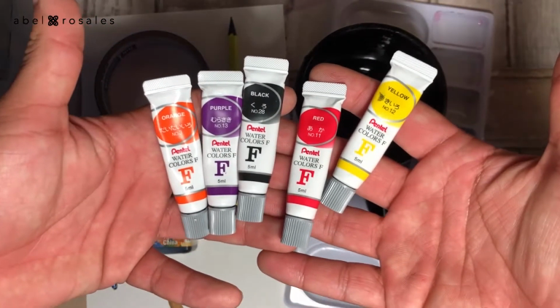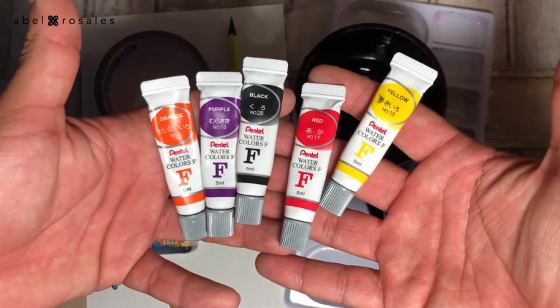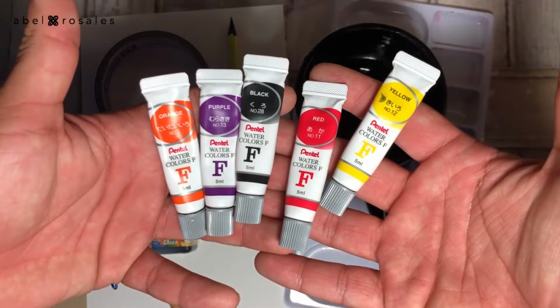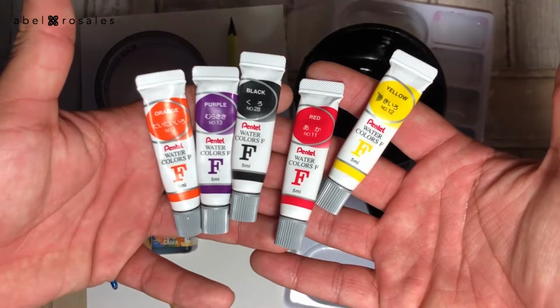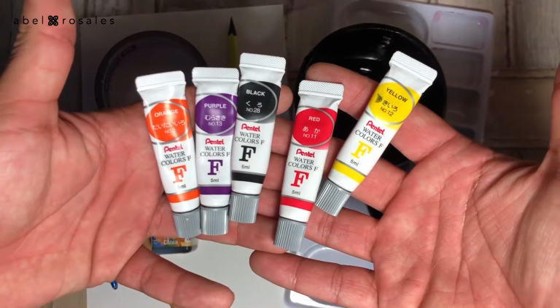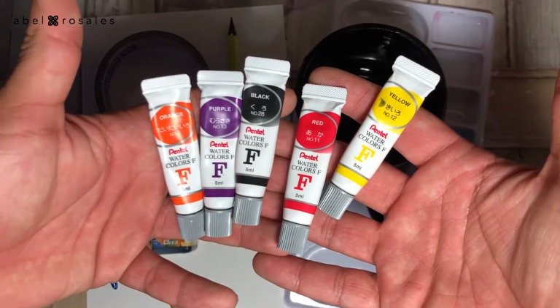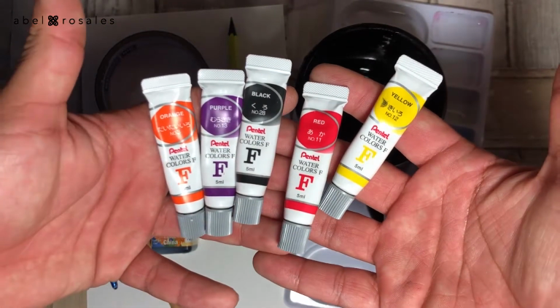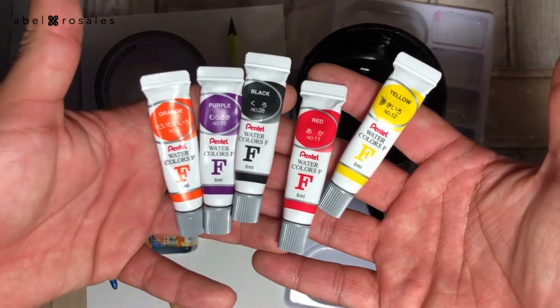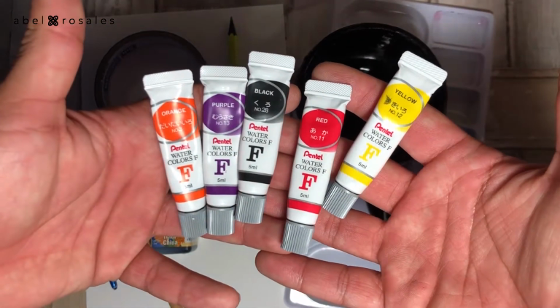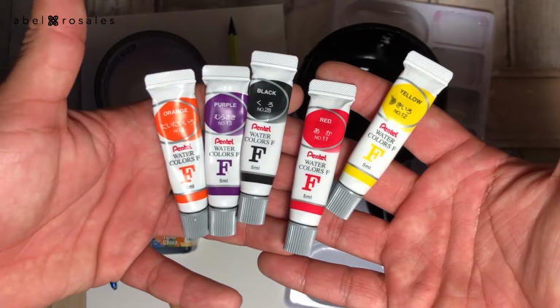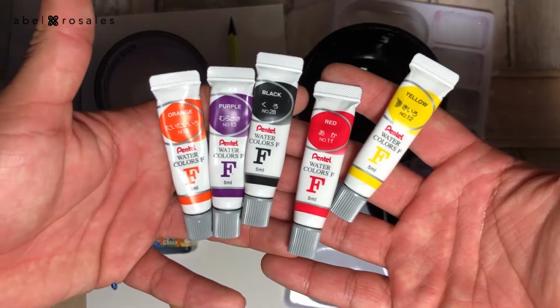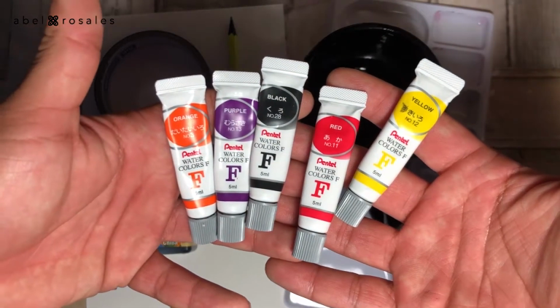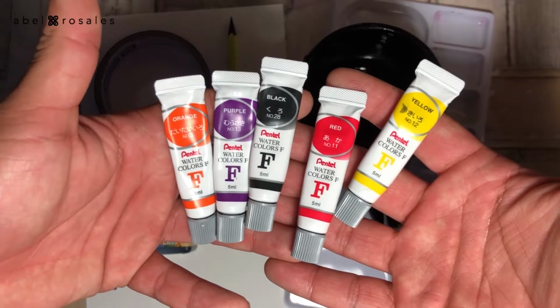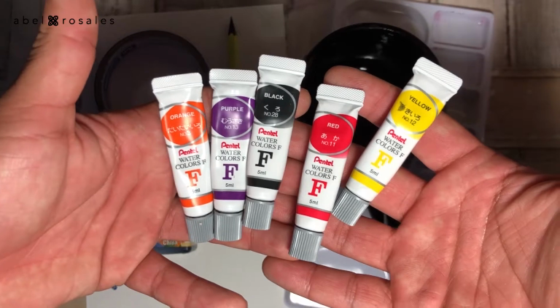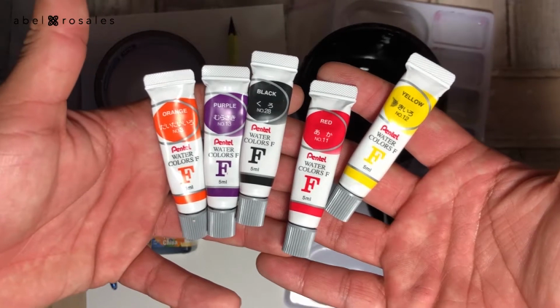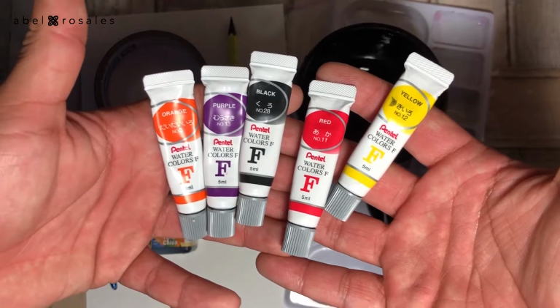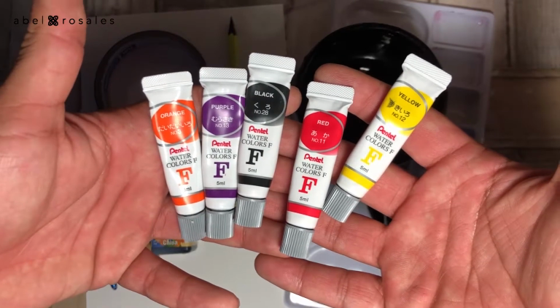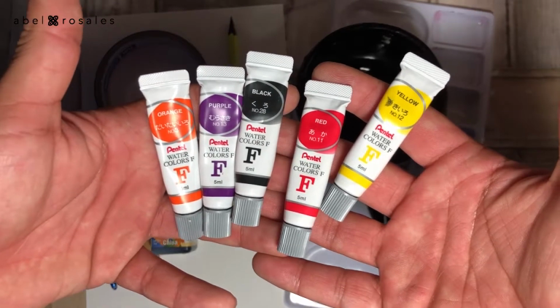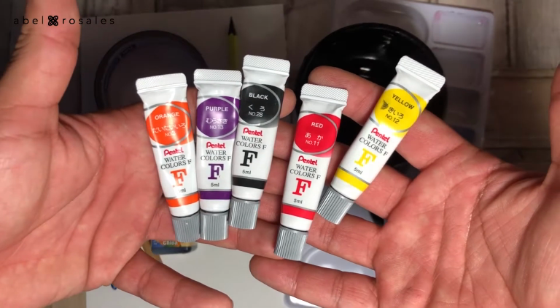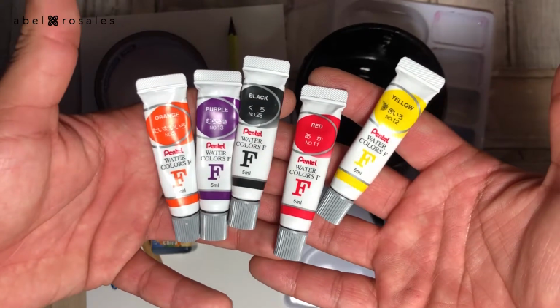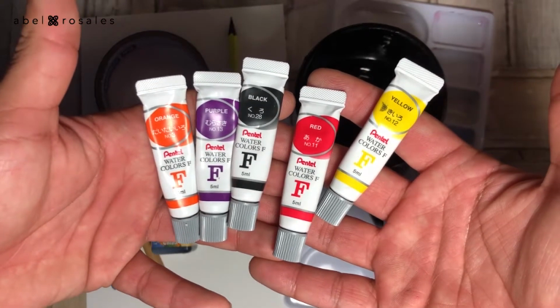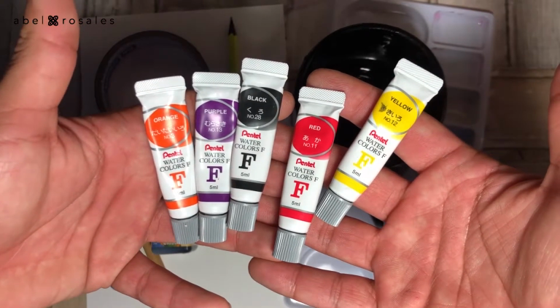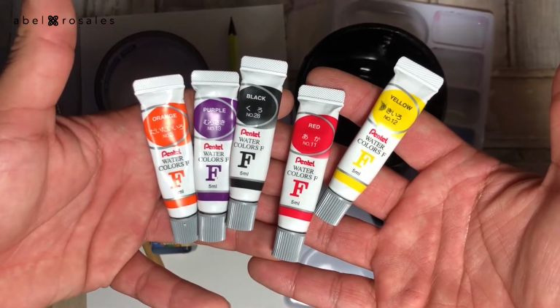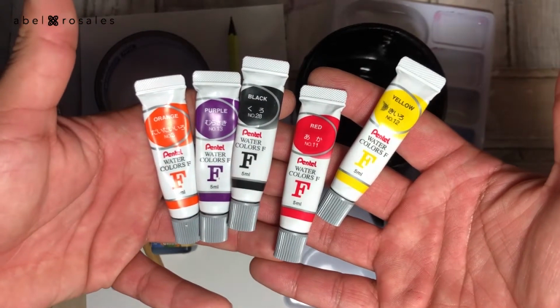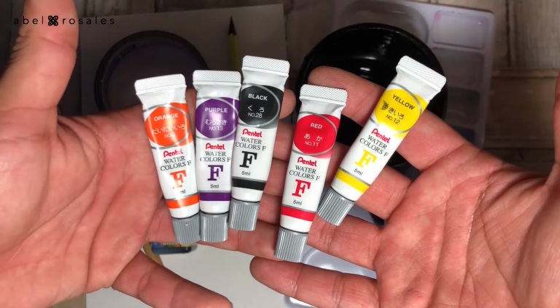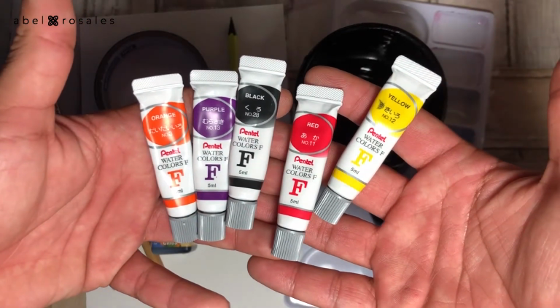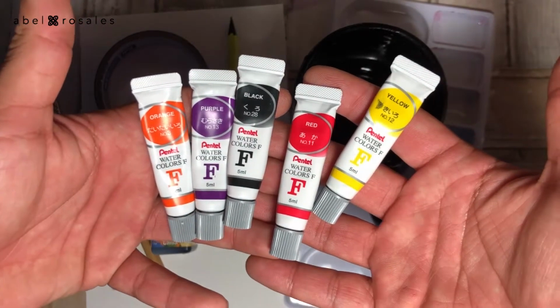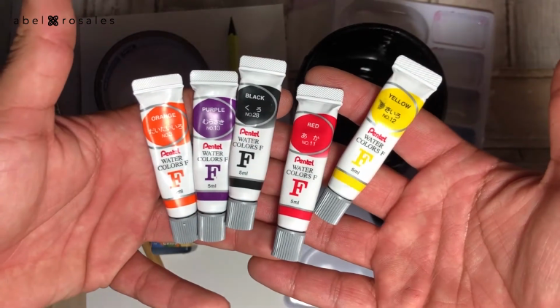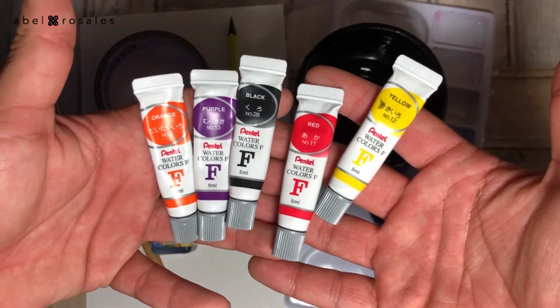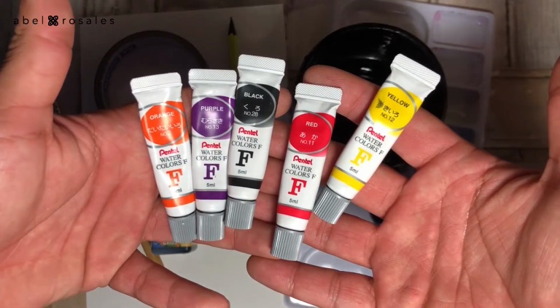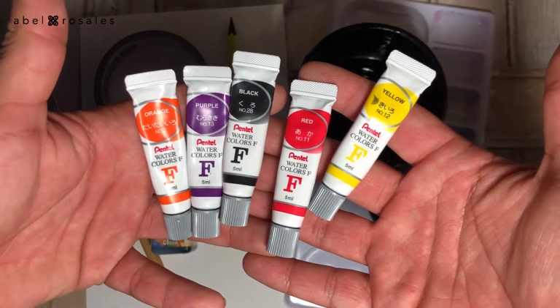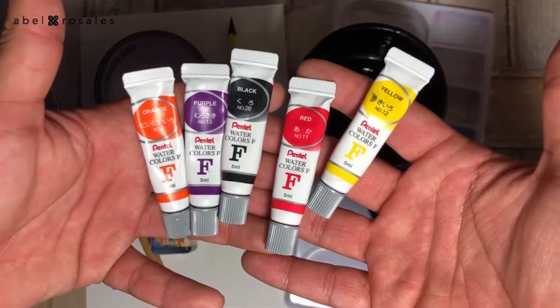And take a look at this beautiful color palette. Remember that the complete list of supplies is in the description box.